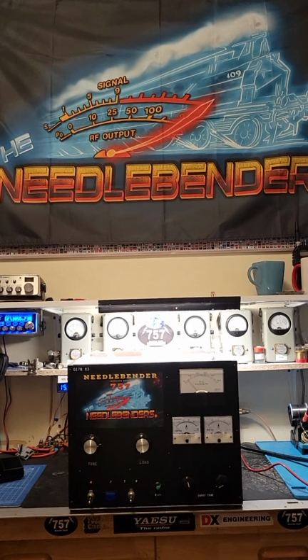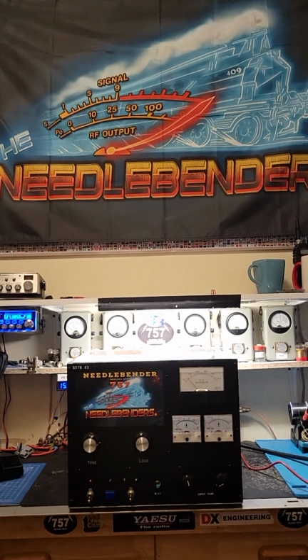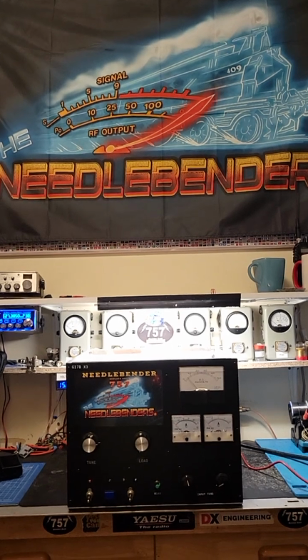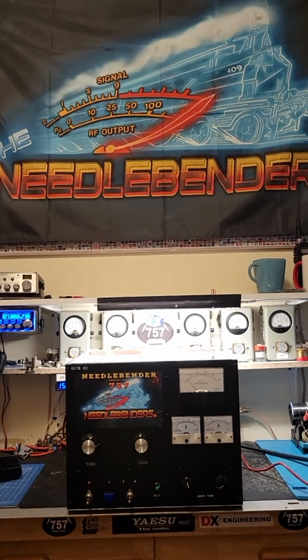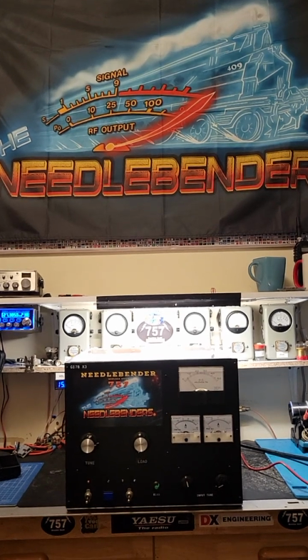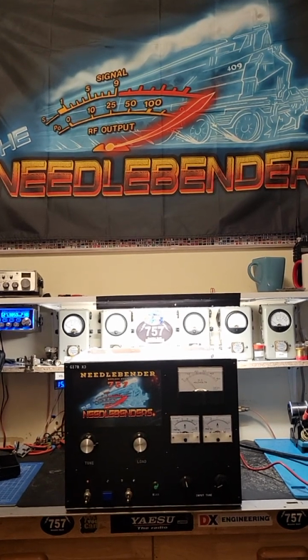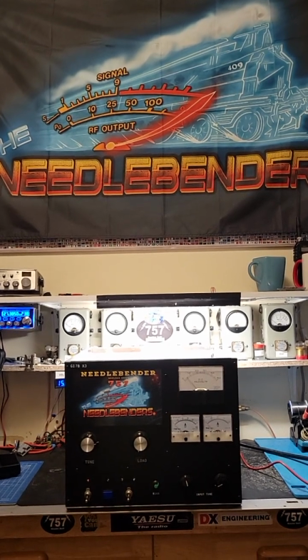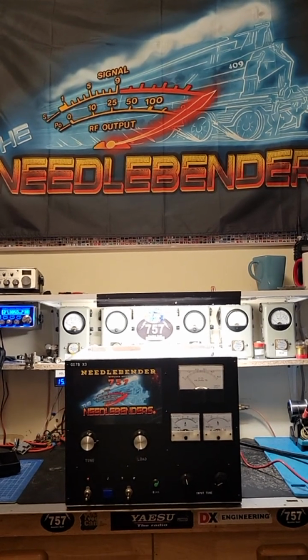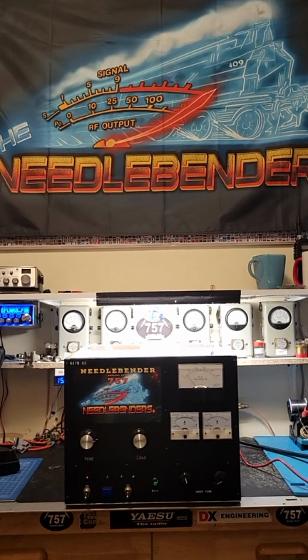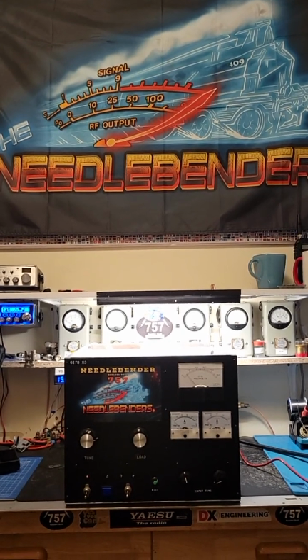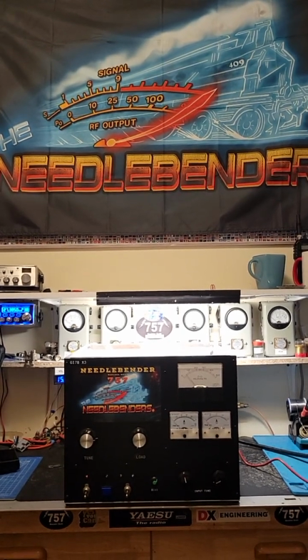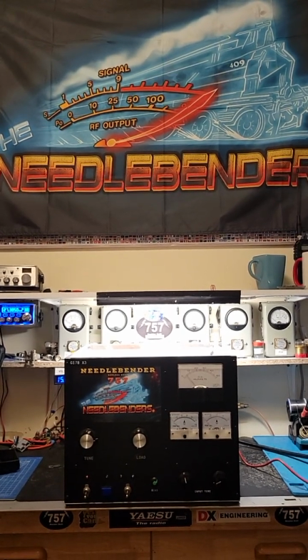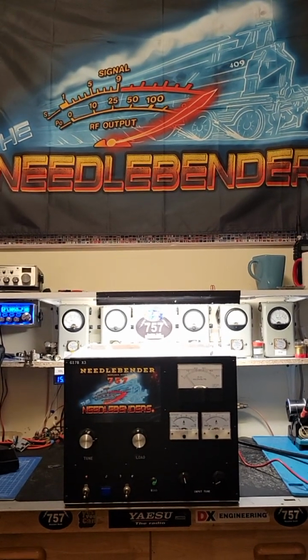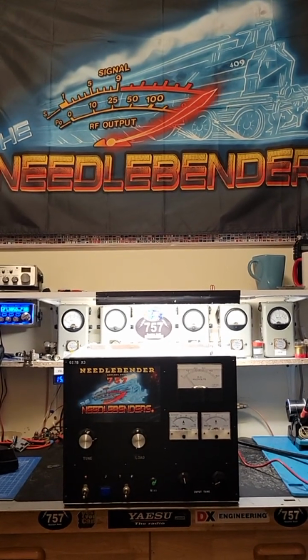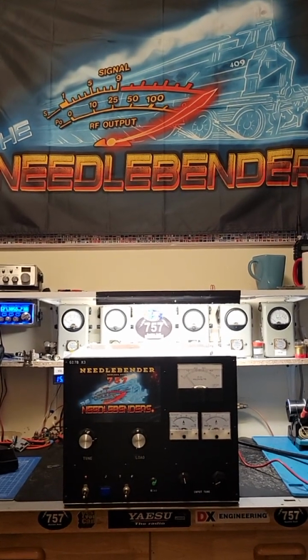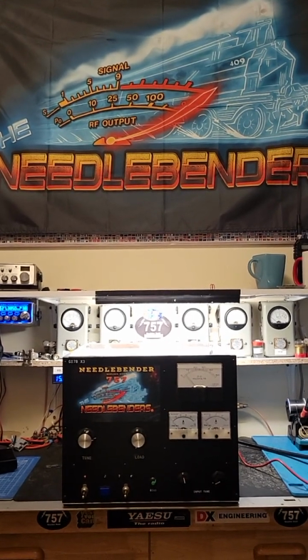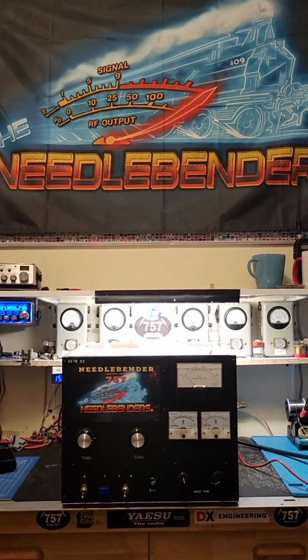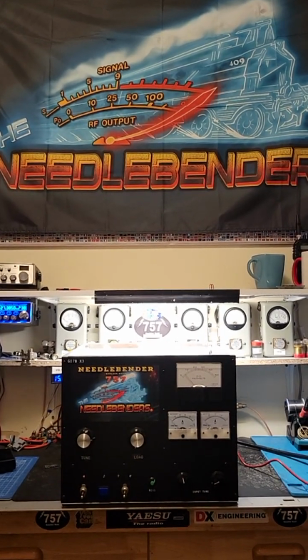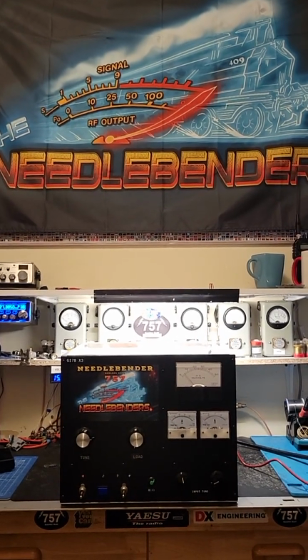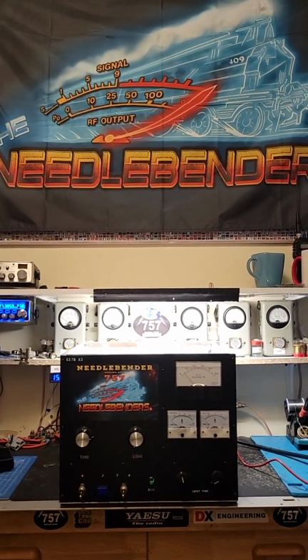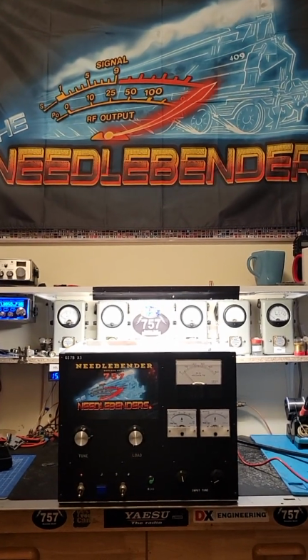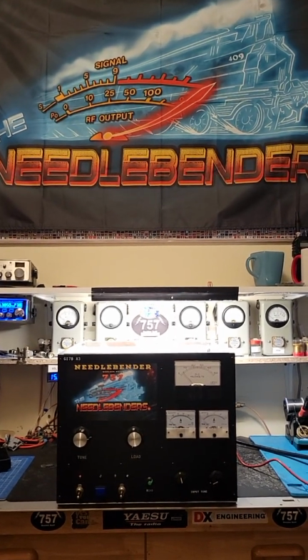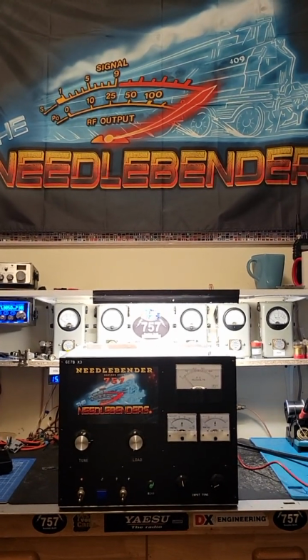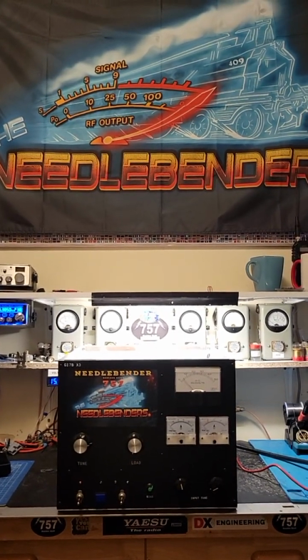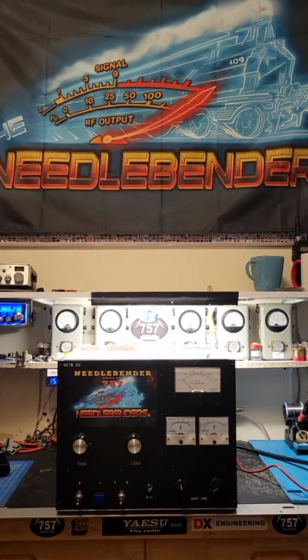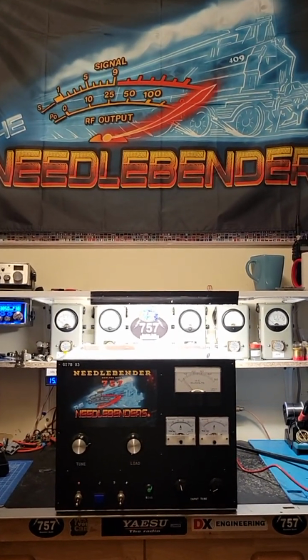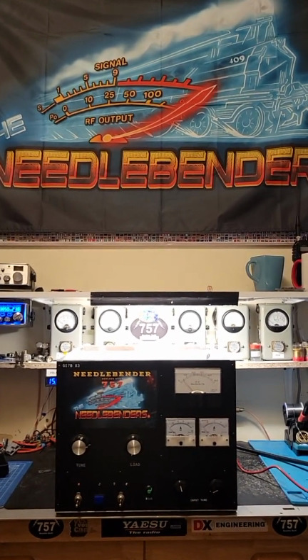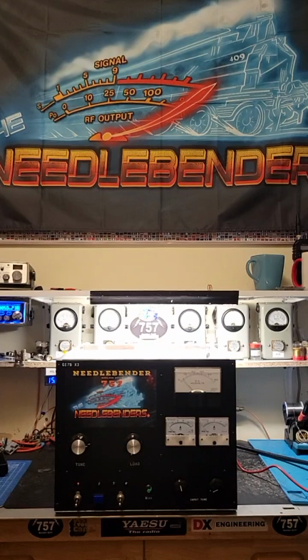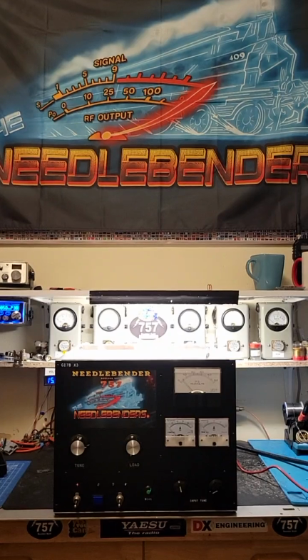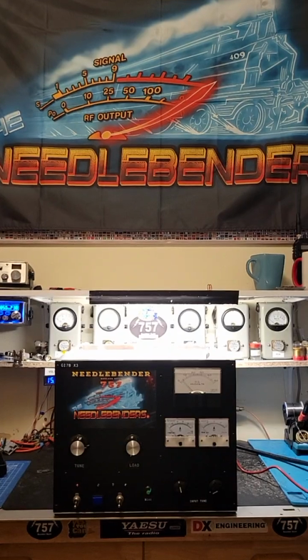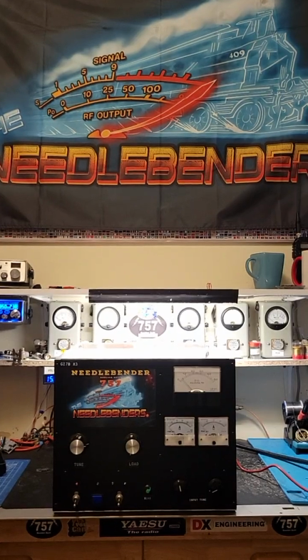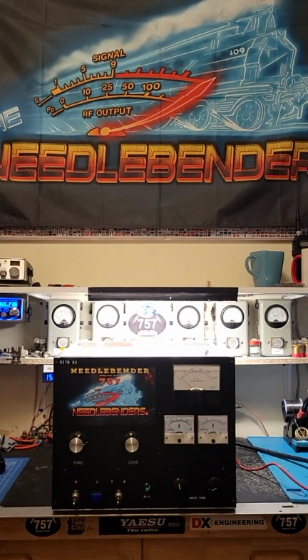Hey, Needlebender 757 here in Boulder, Colorado with another 757 Boulder Built Amplifier video.